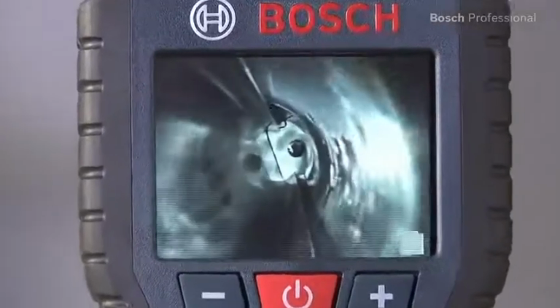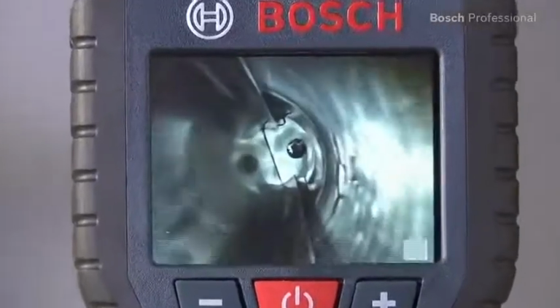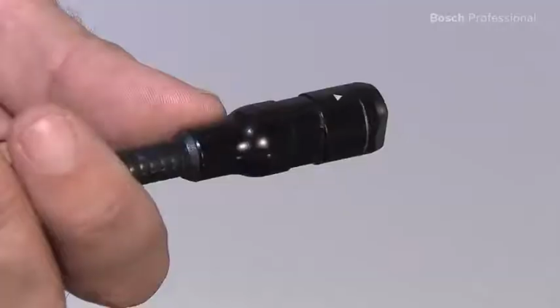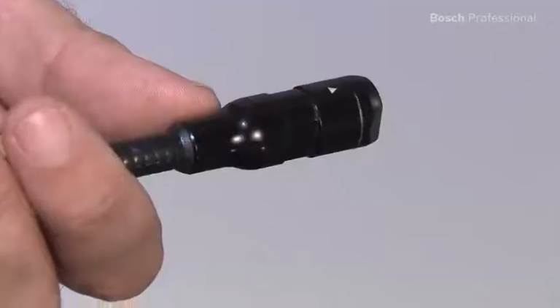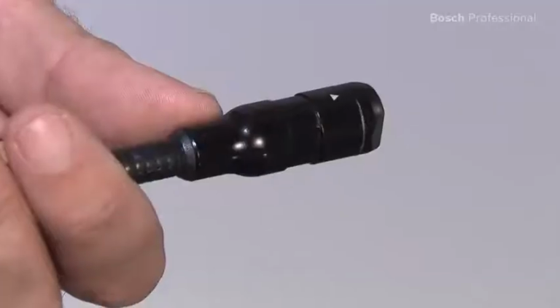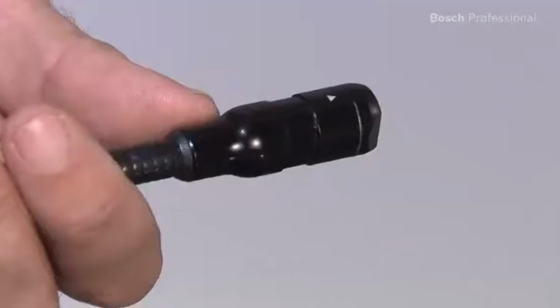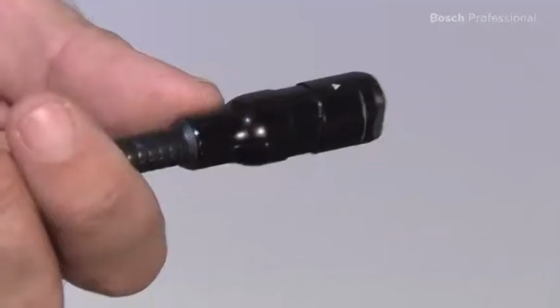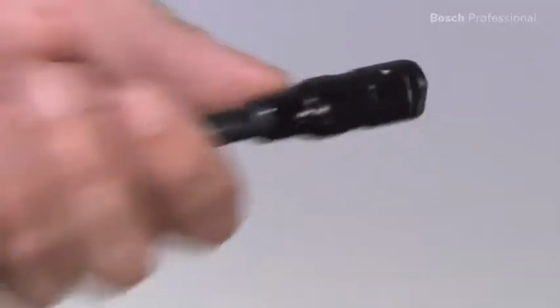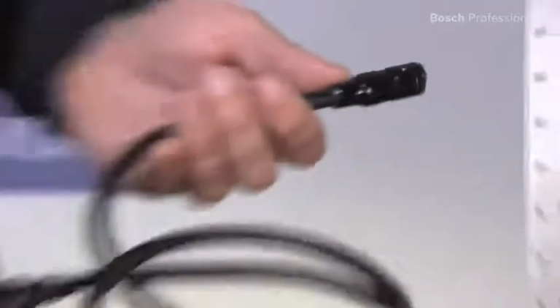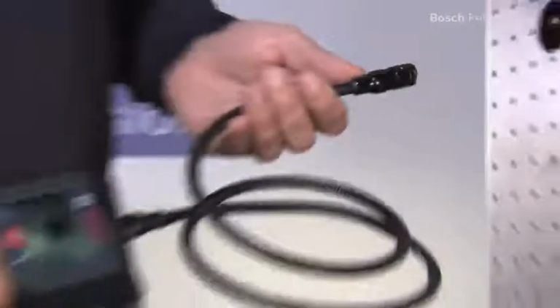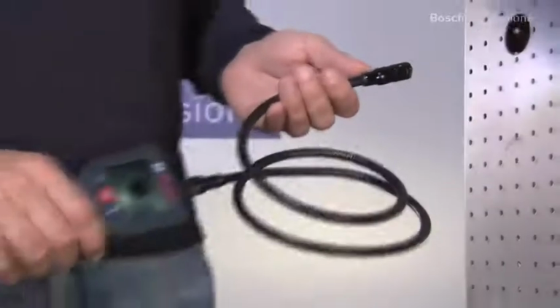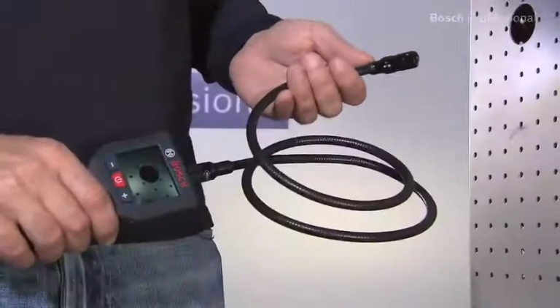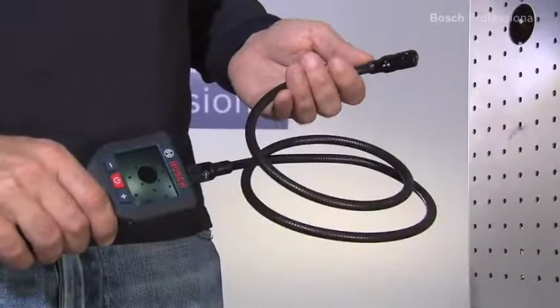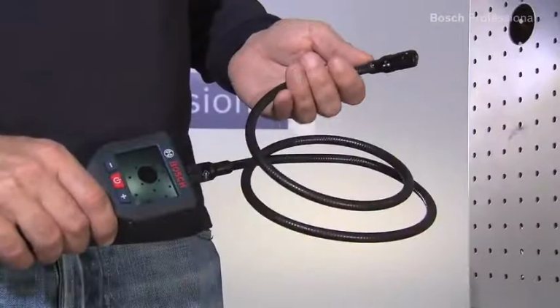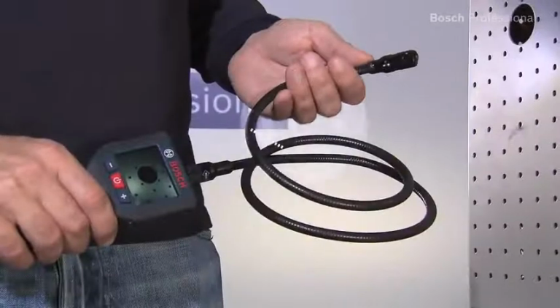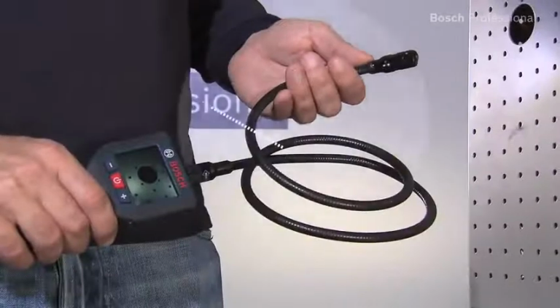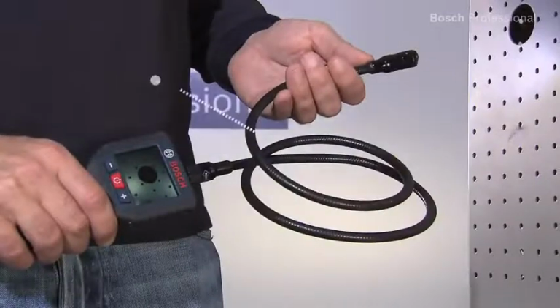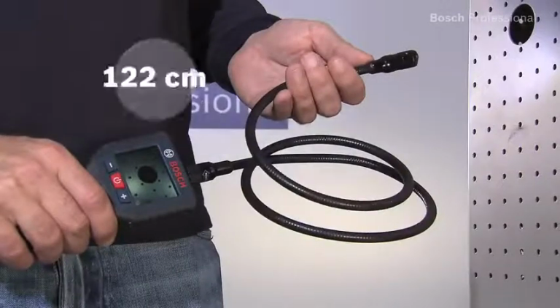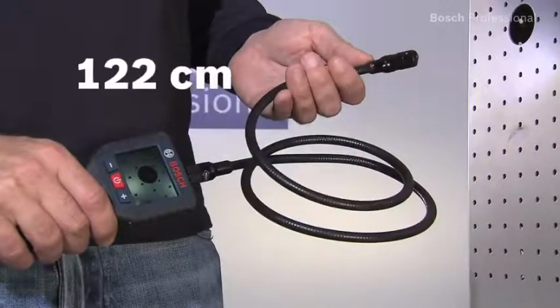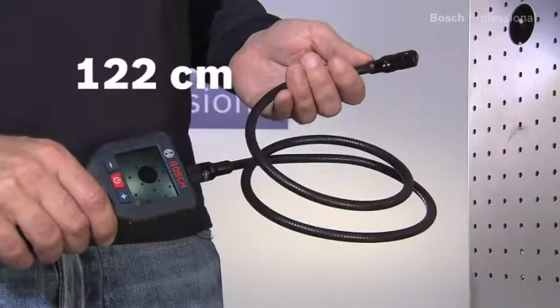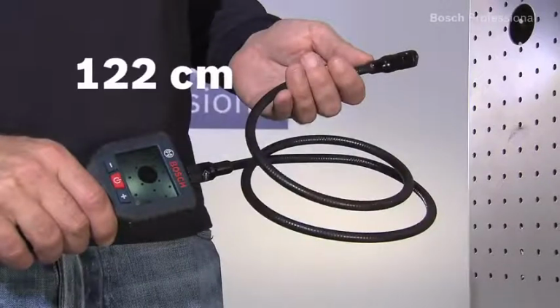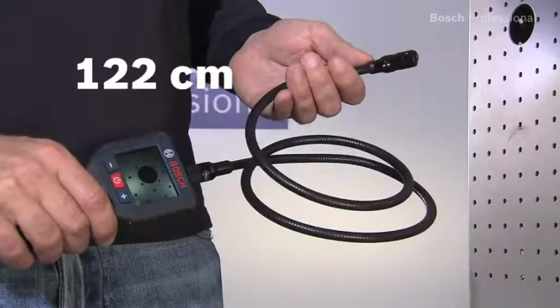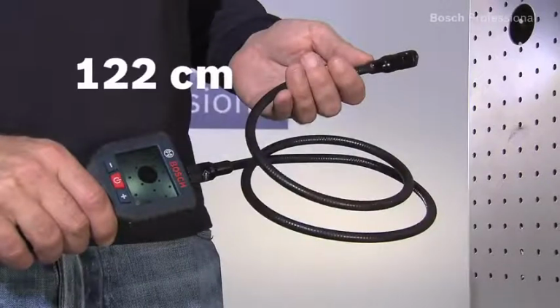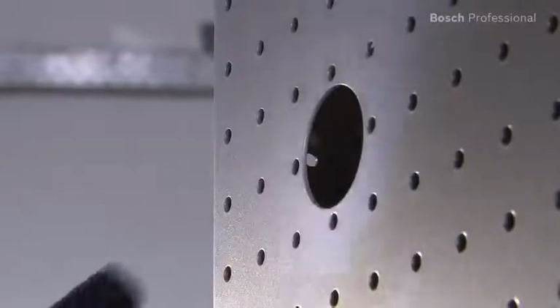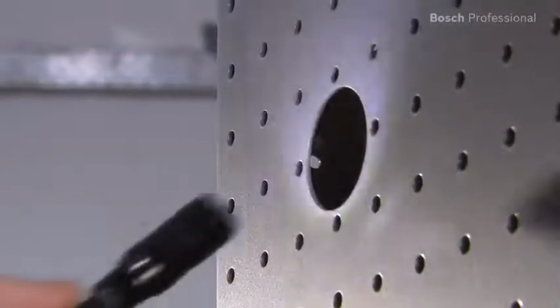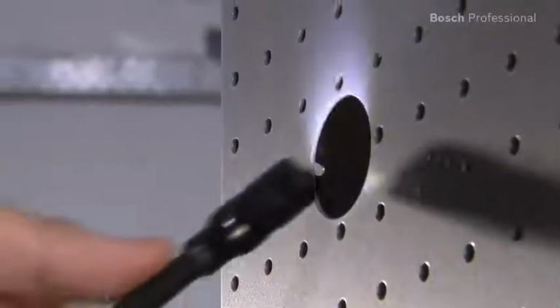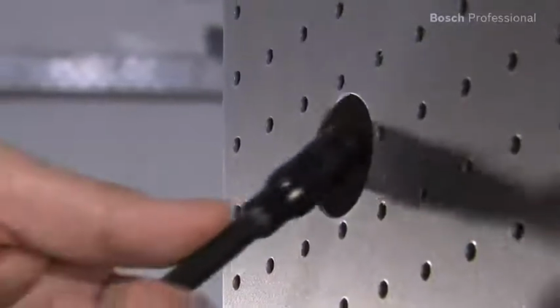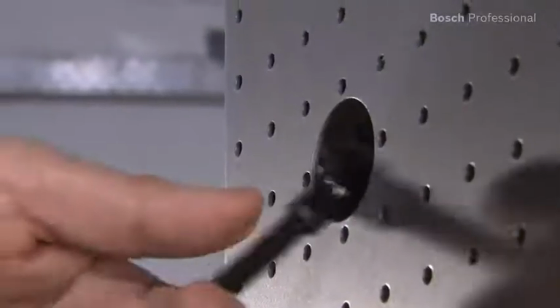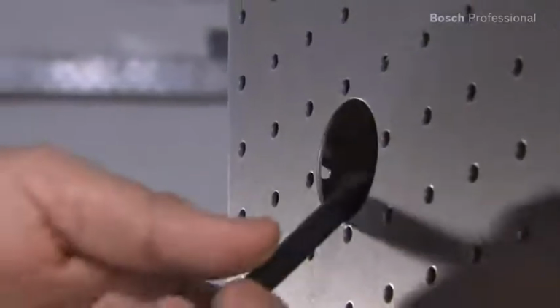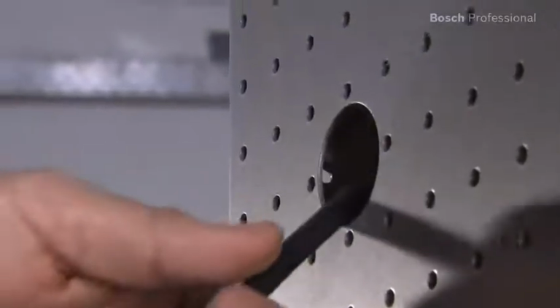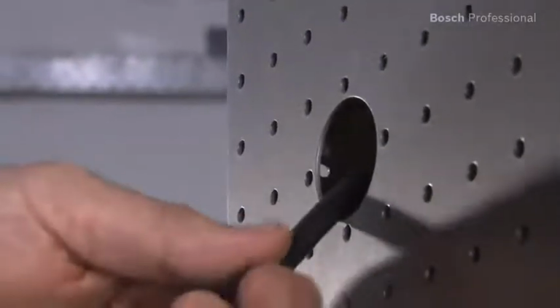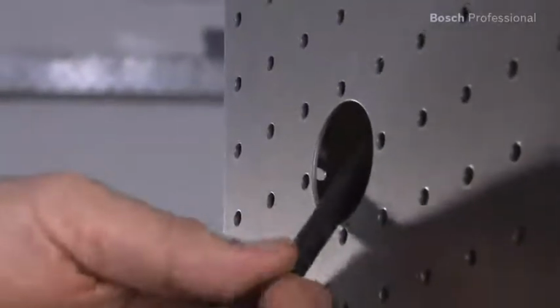Hard to reach areas are no longer a problem thanks to the short camera head and the 122cm long camera cable.